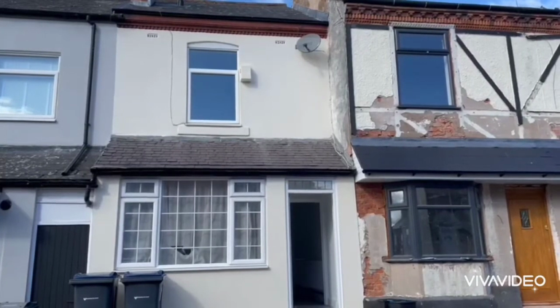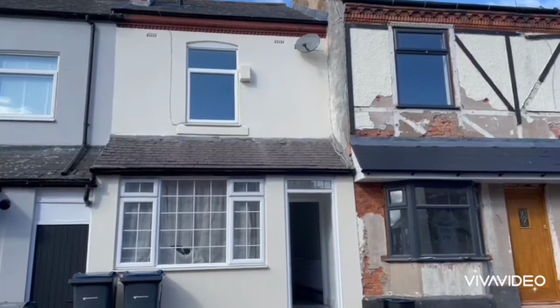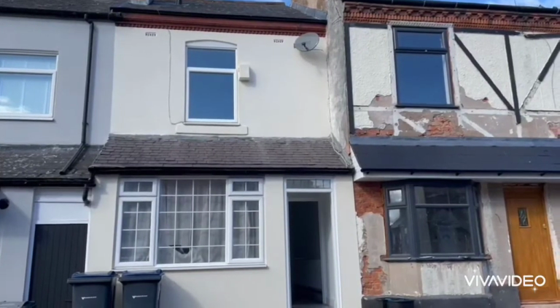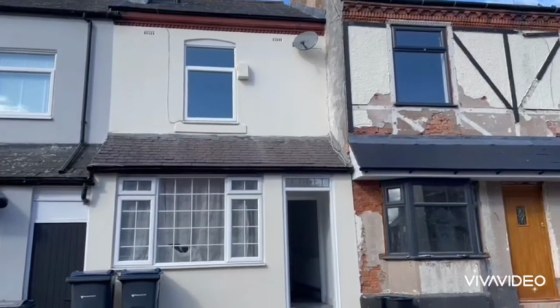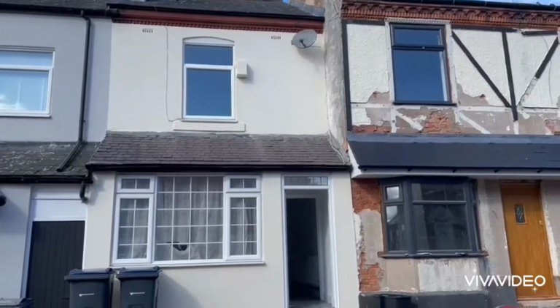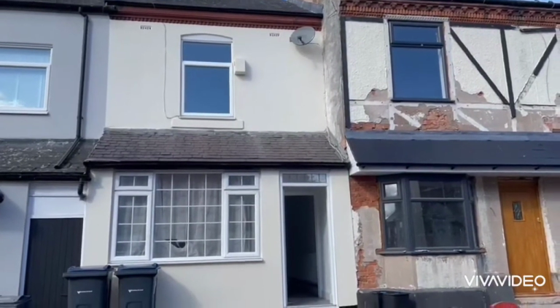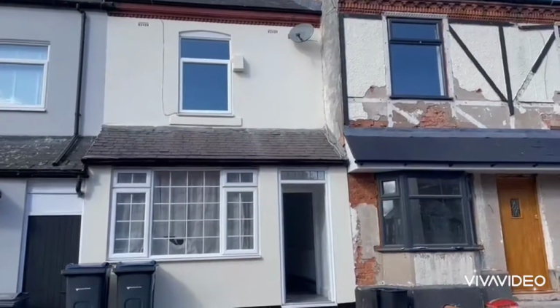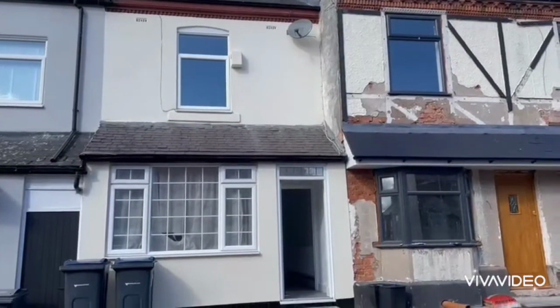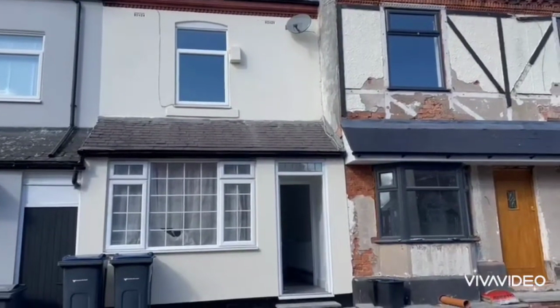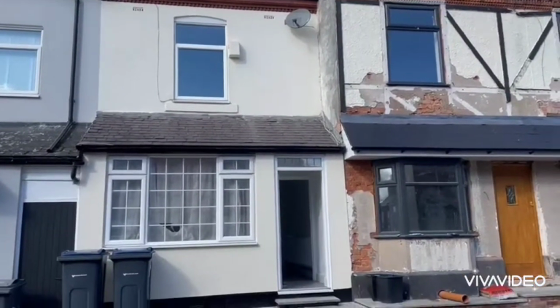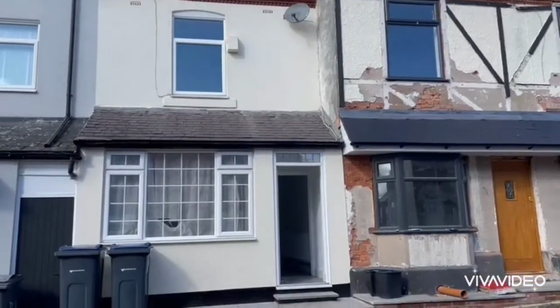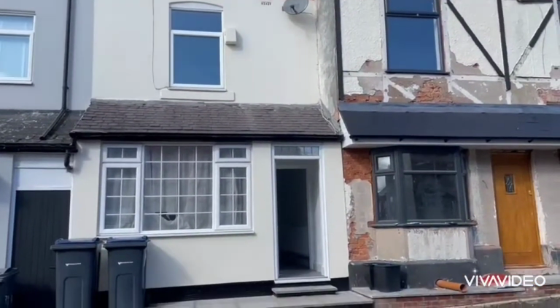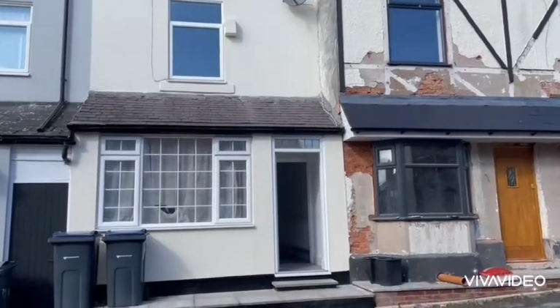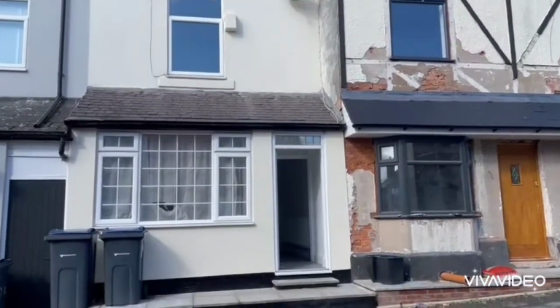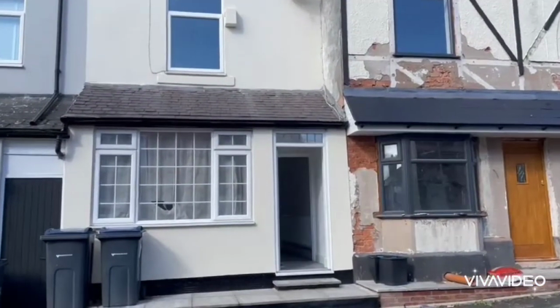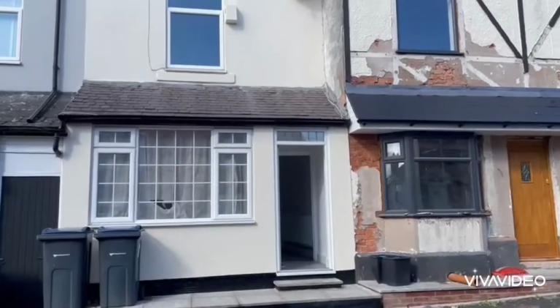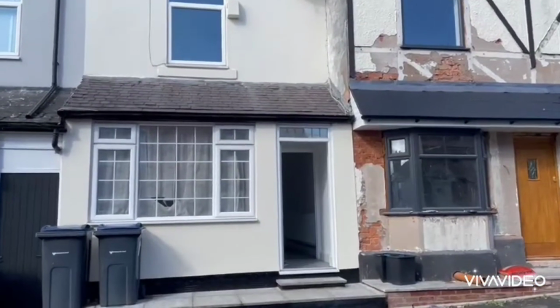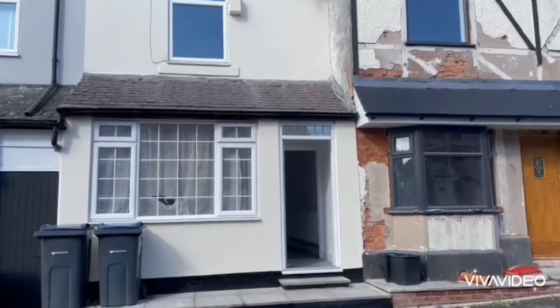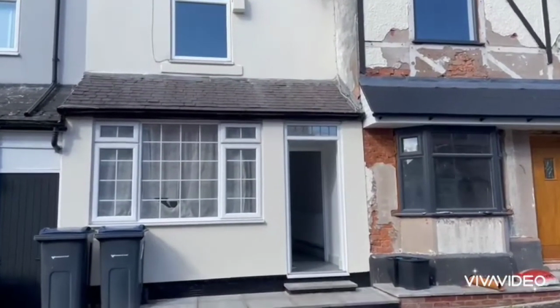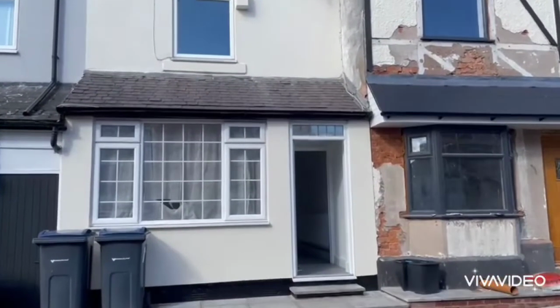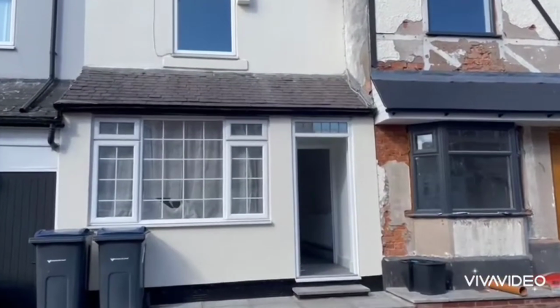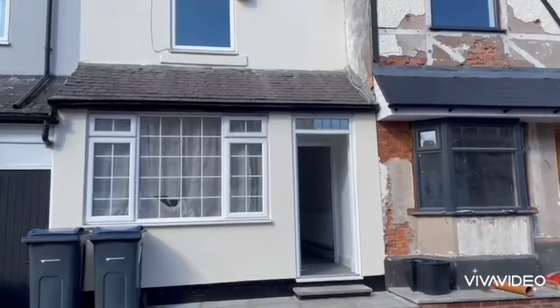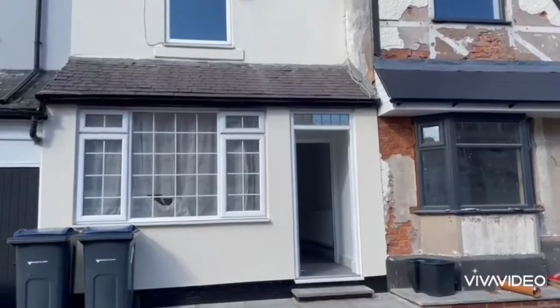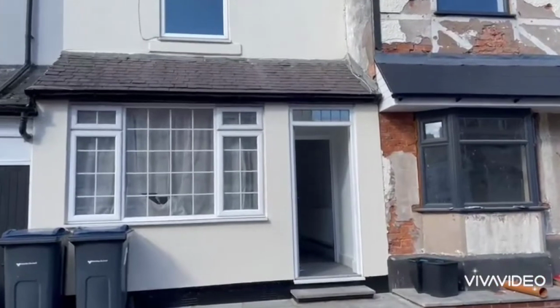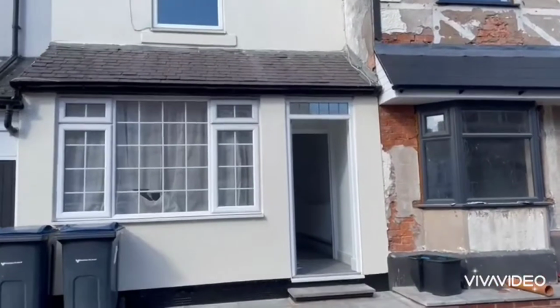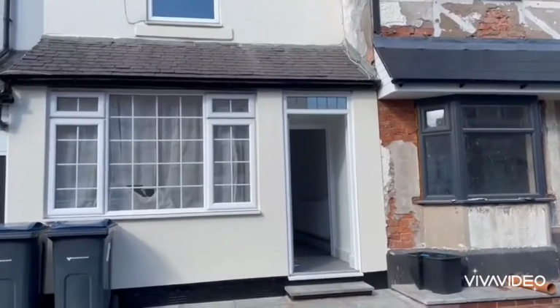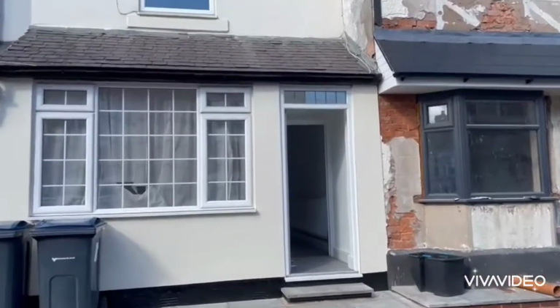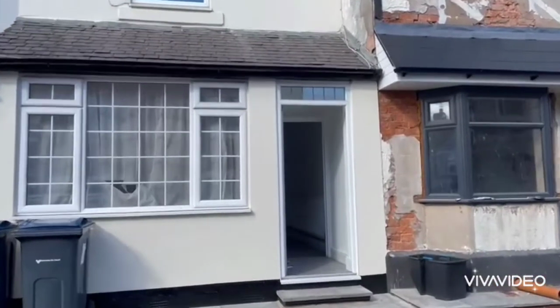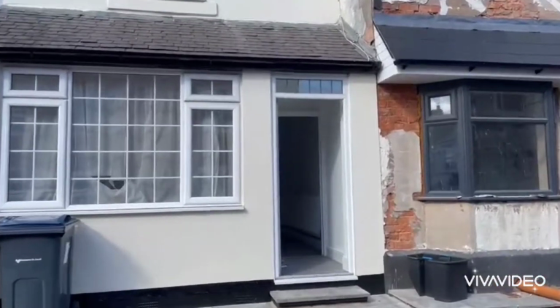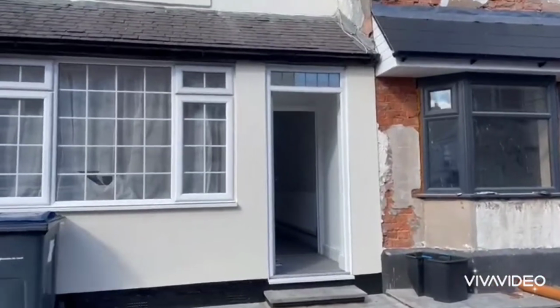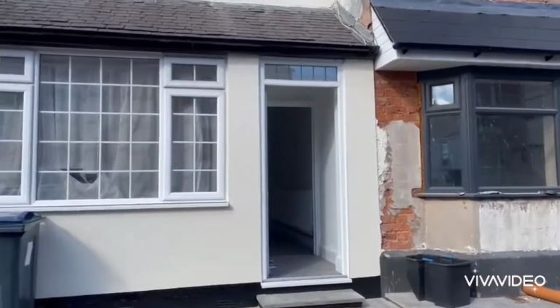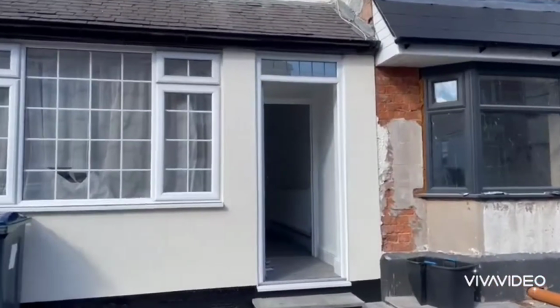Video tour for High Street Quinton, a terraced property which has just been refurbished.